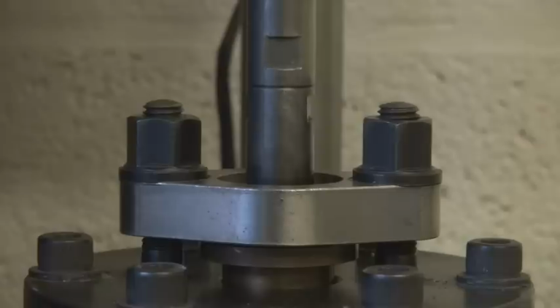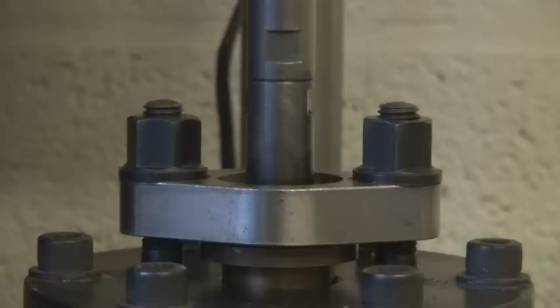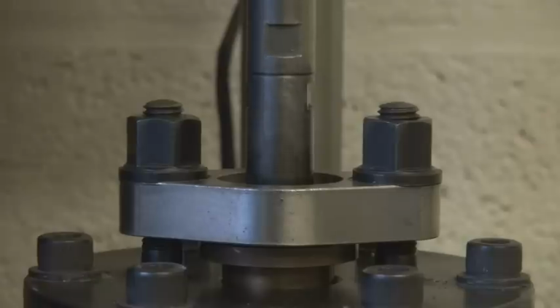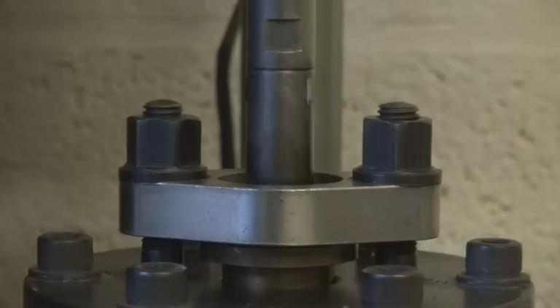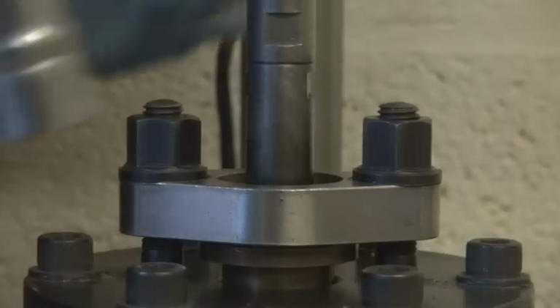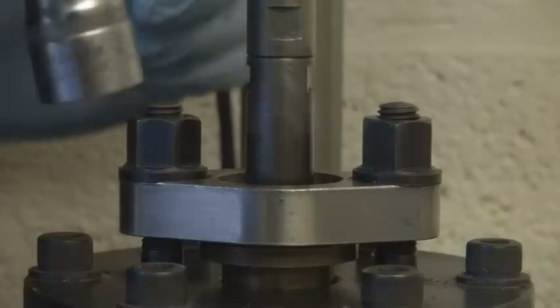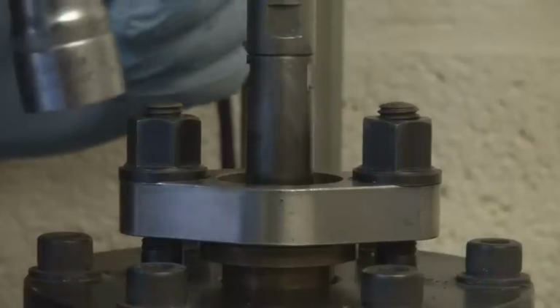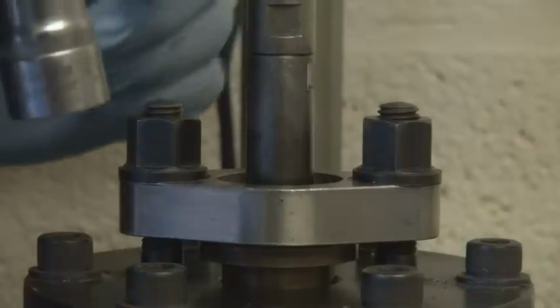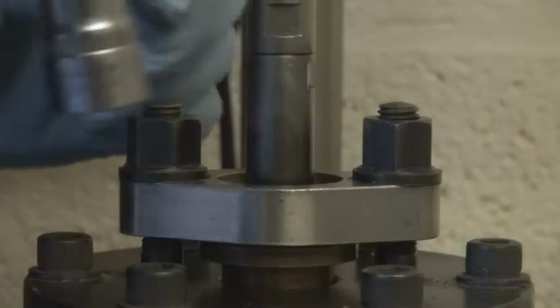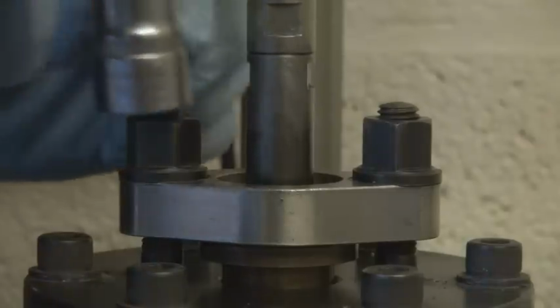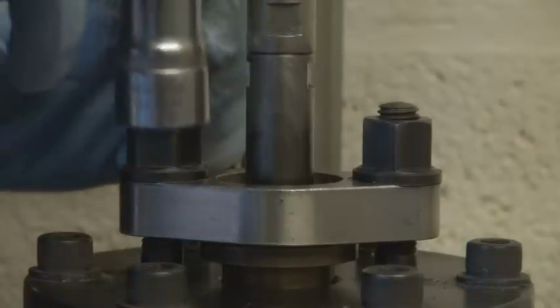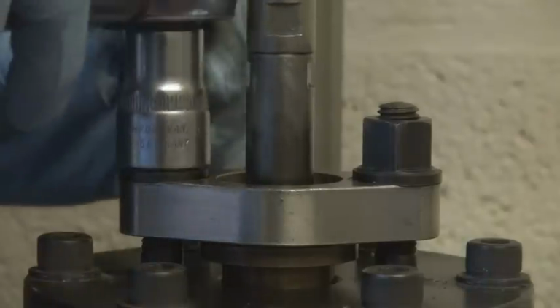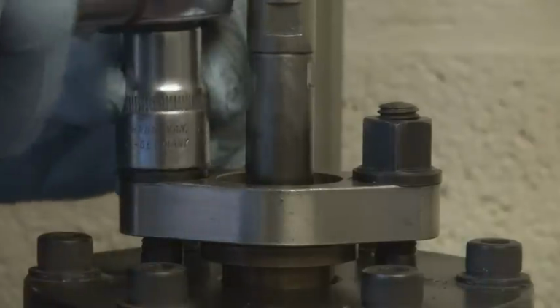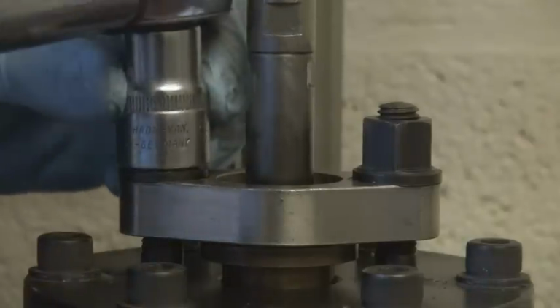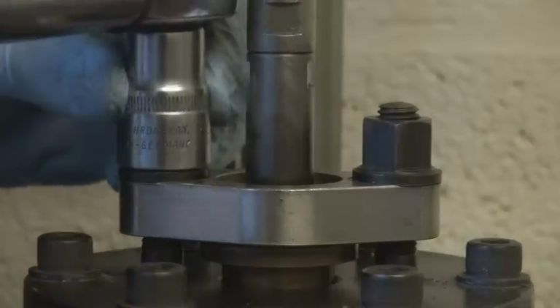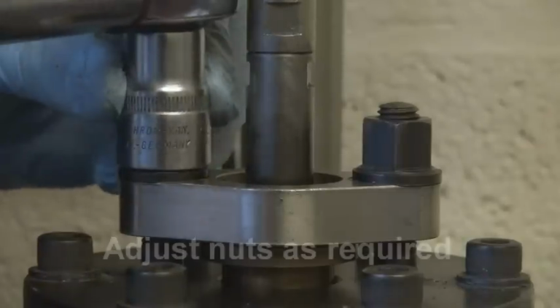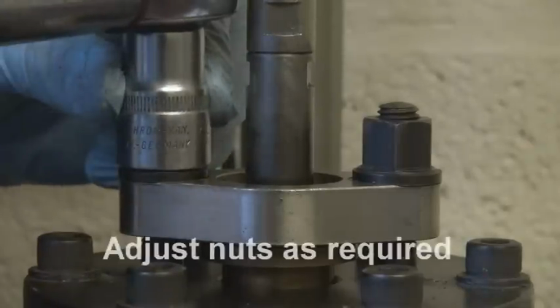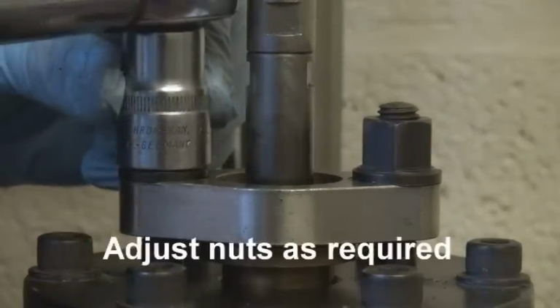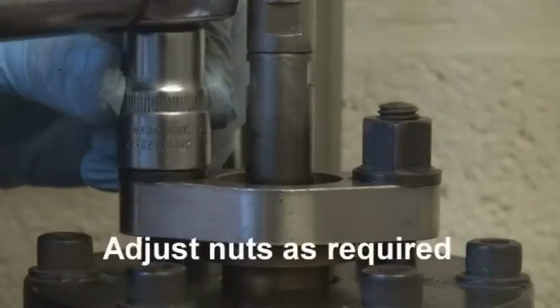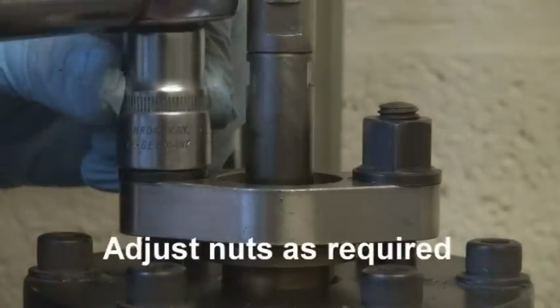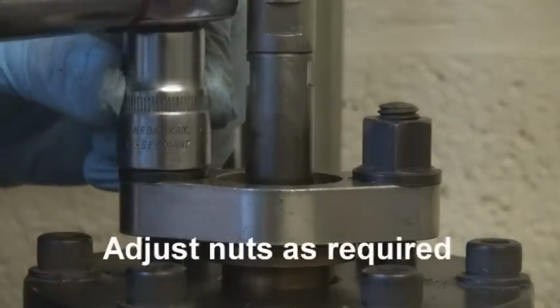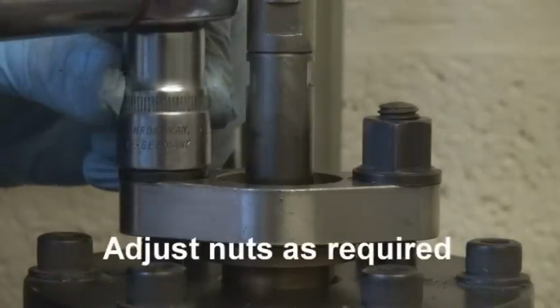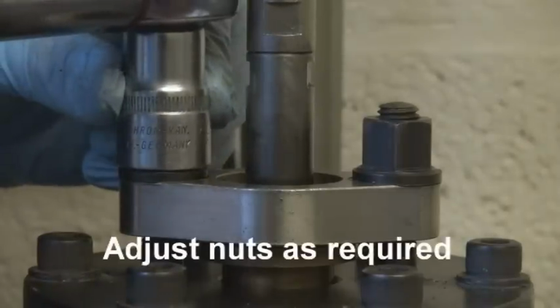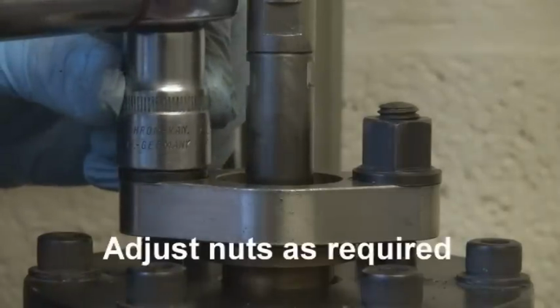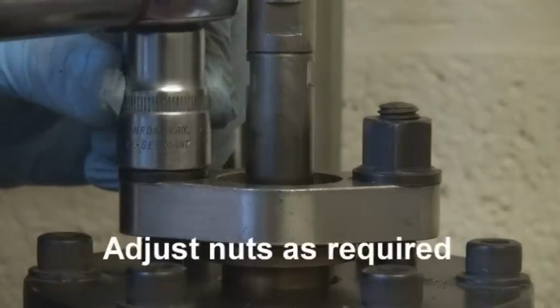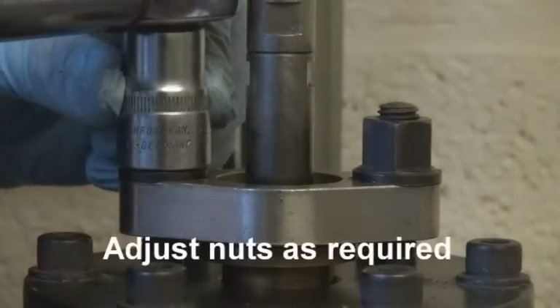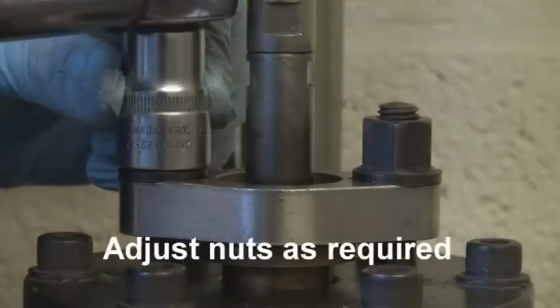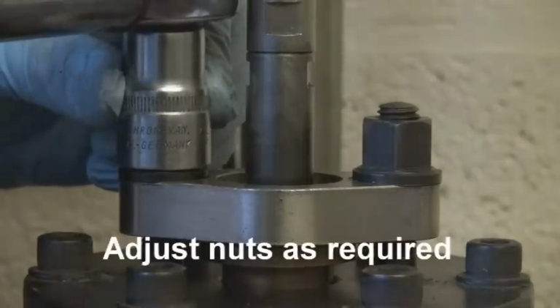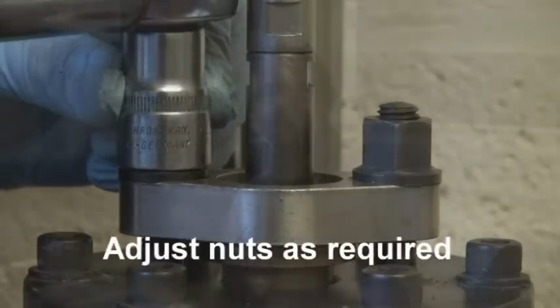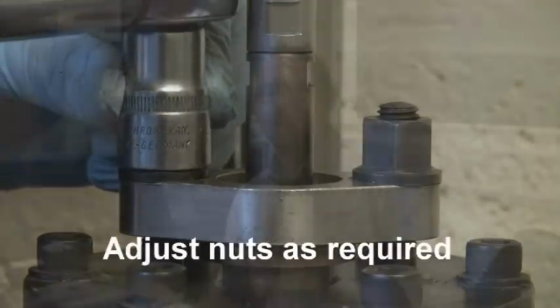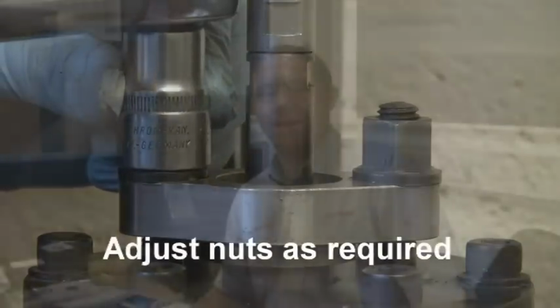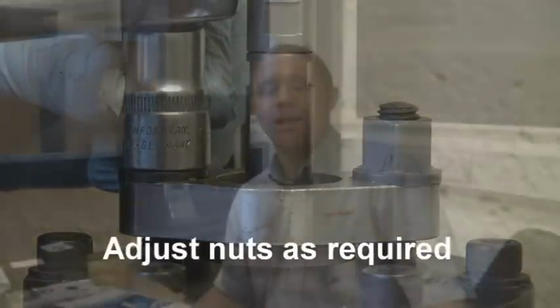Then slacken all nuts evenly by small increments until the spindle will just turn or actuate. Cycle the valve spindle a number of times, then check and re-tighten the gland nuts if required.